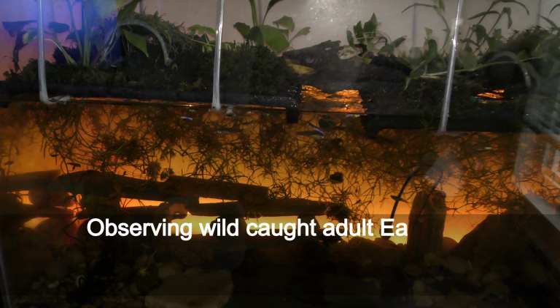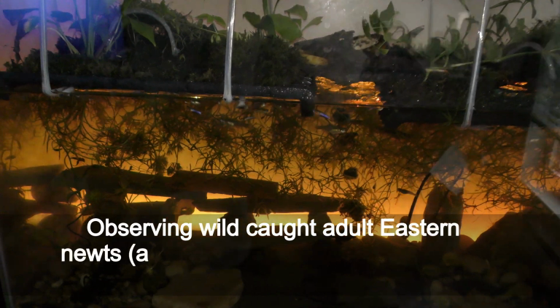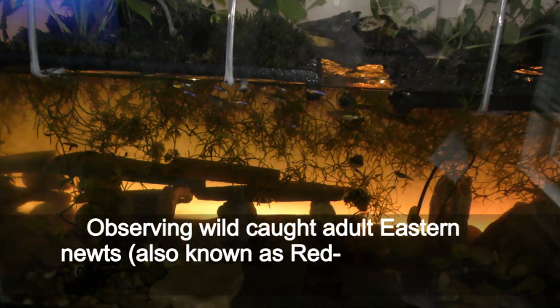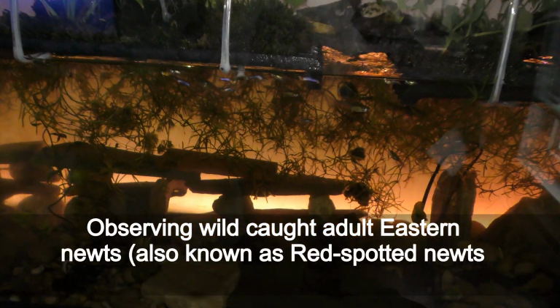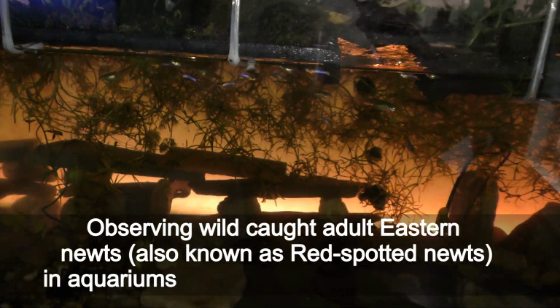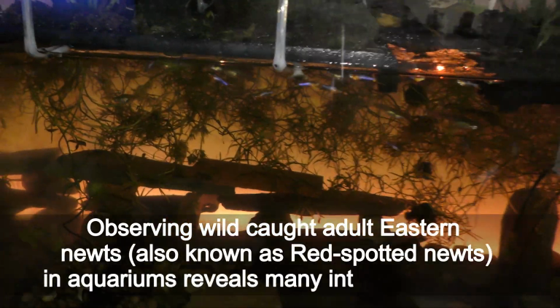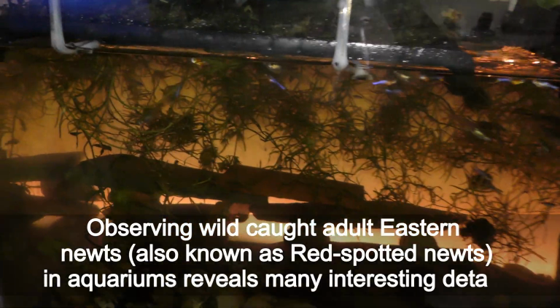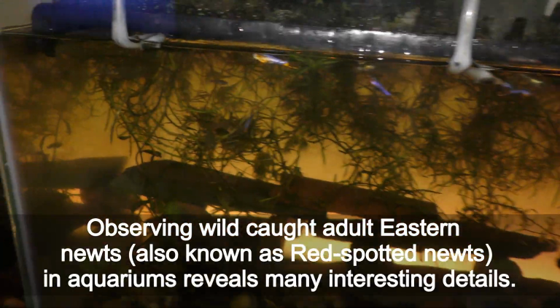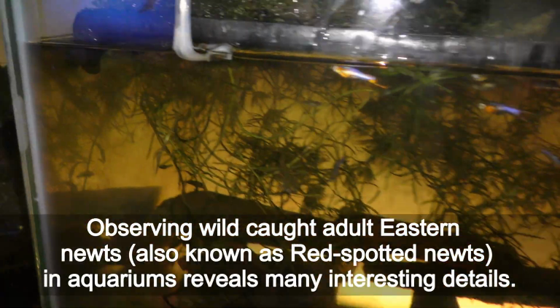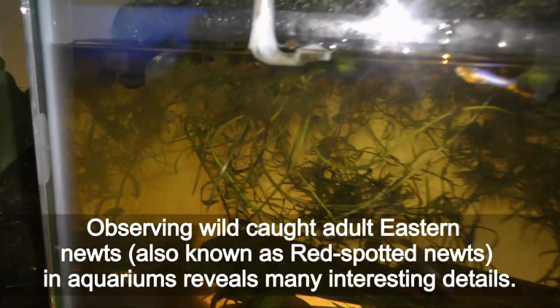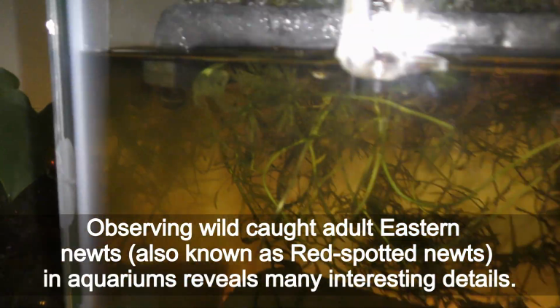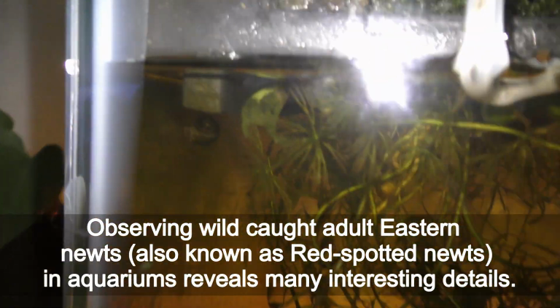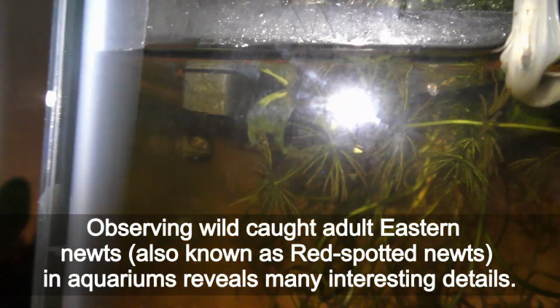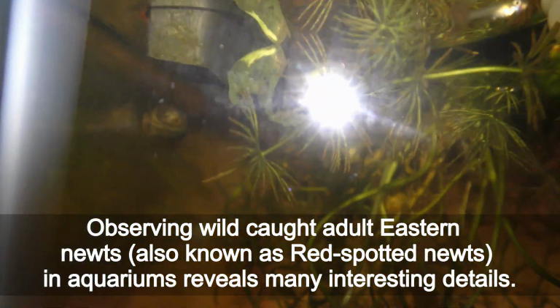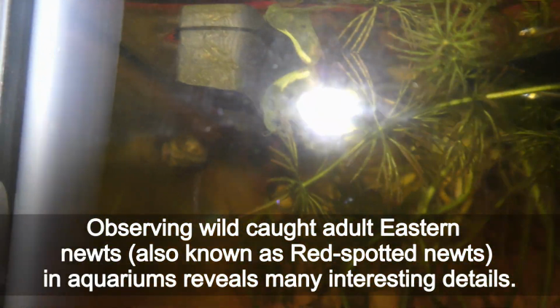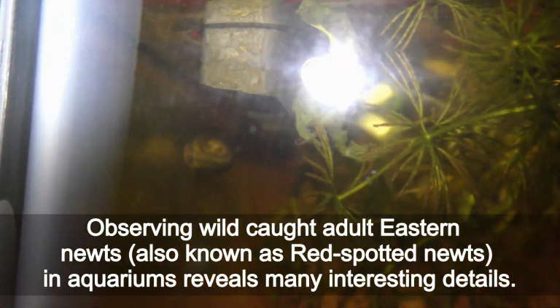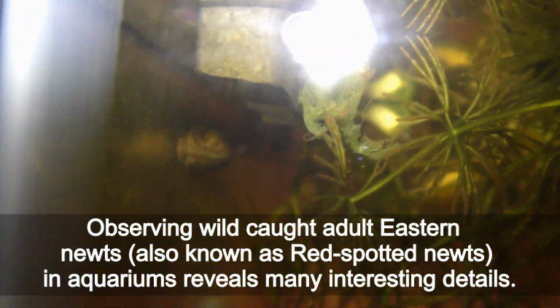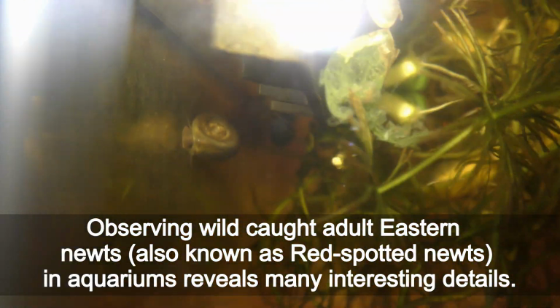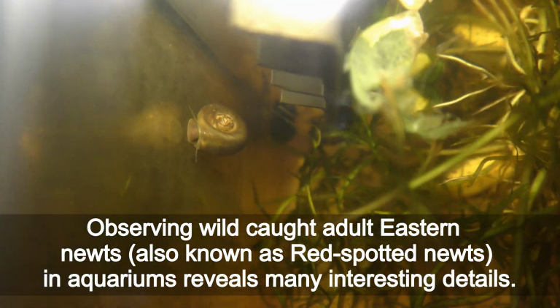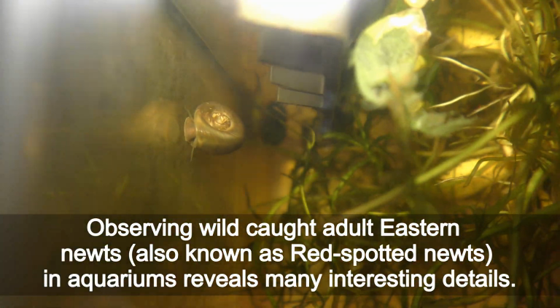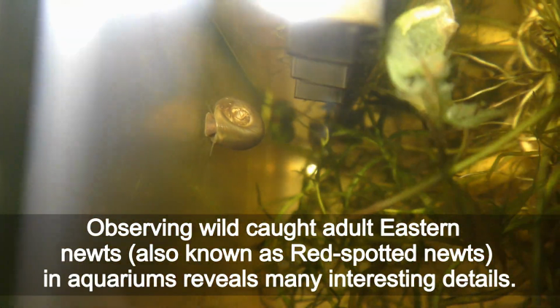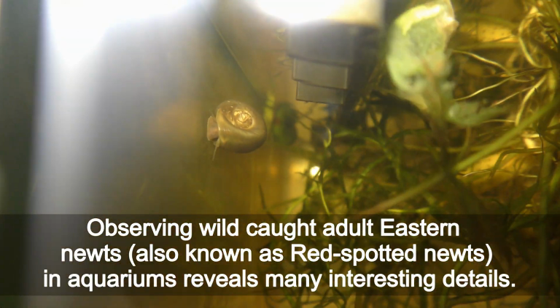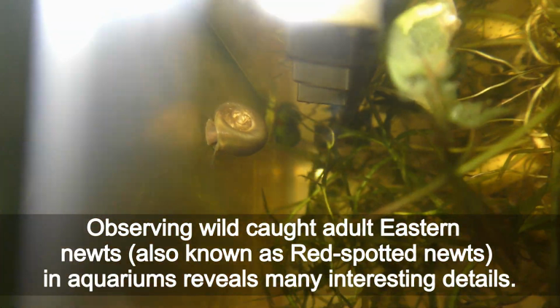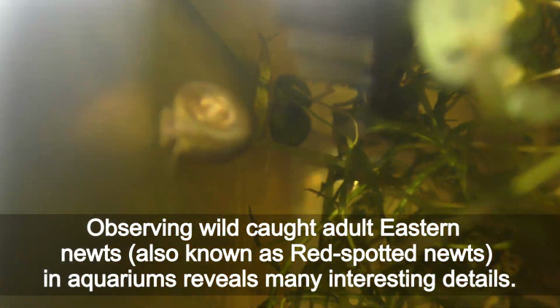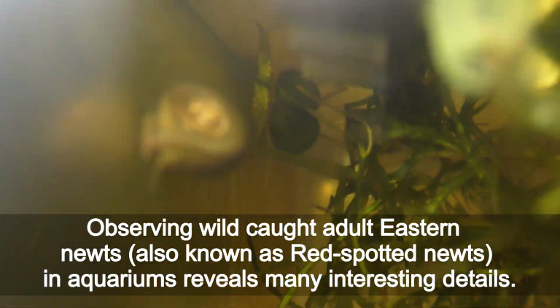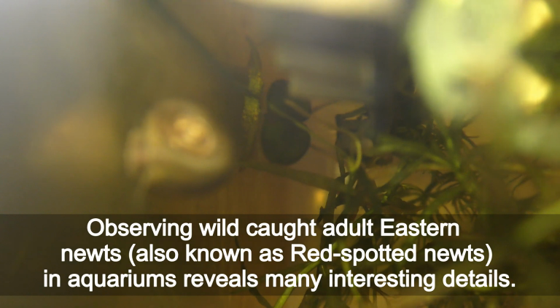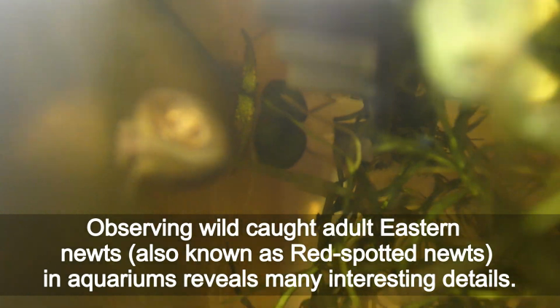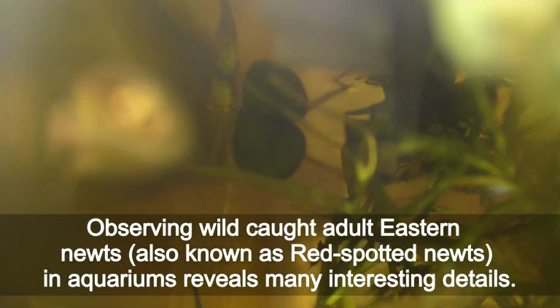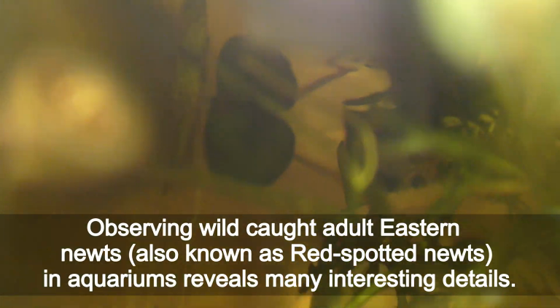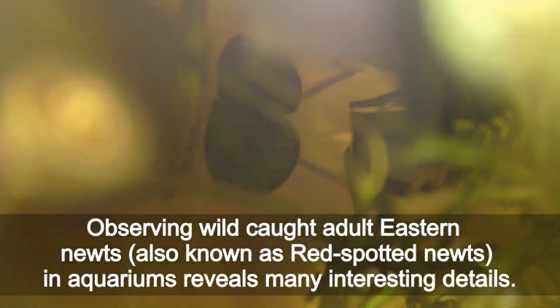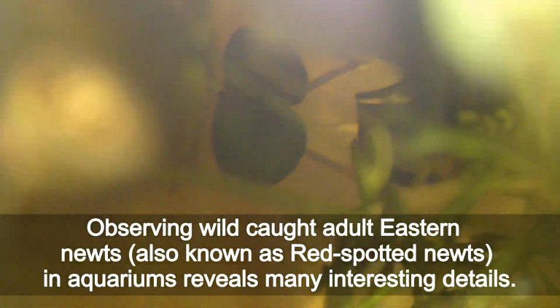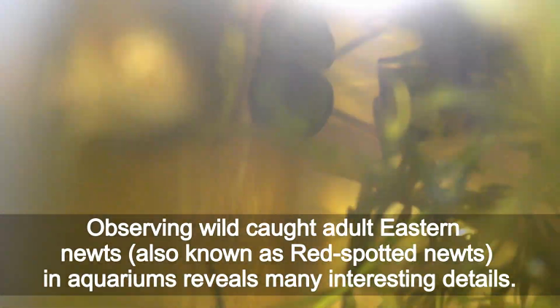Observing wild-caught adult eastern newts, also known as red spotted newts, in aquariums reveals many interesting details.